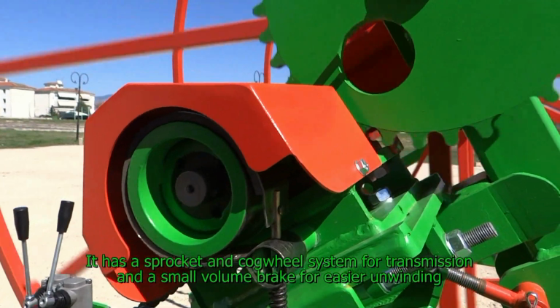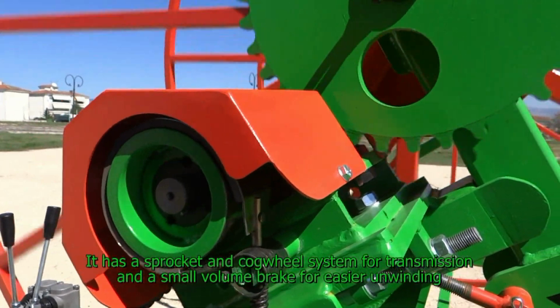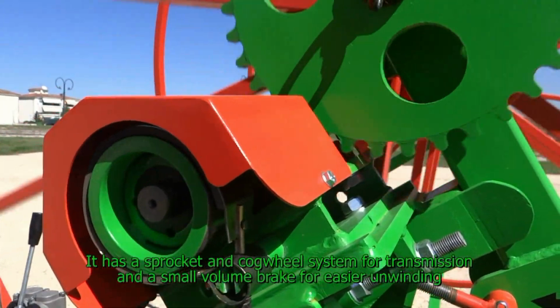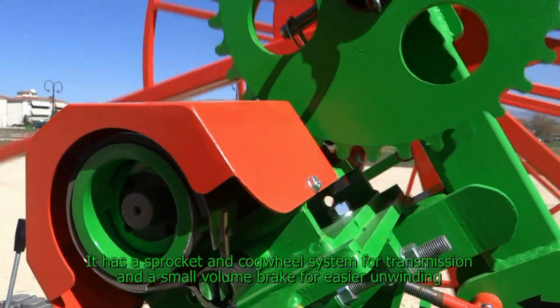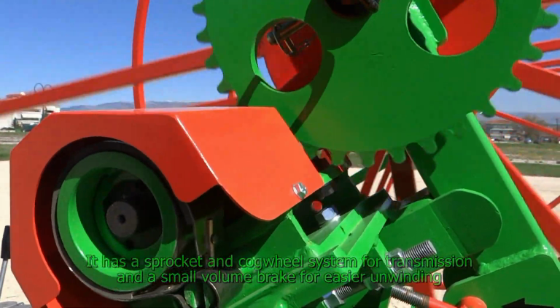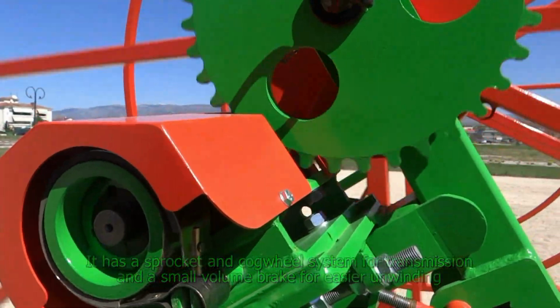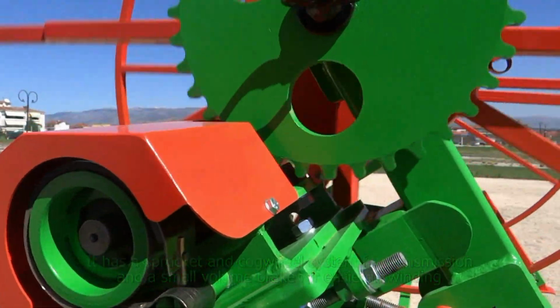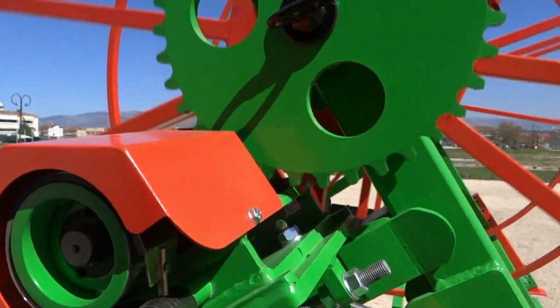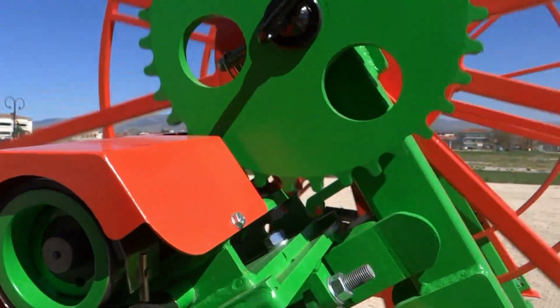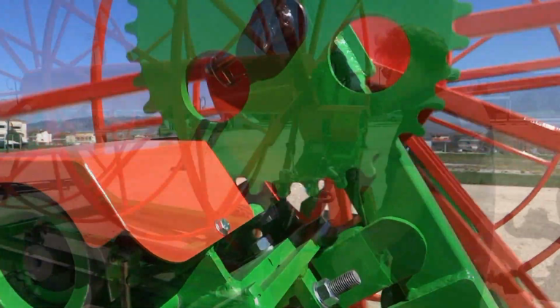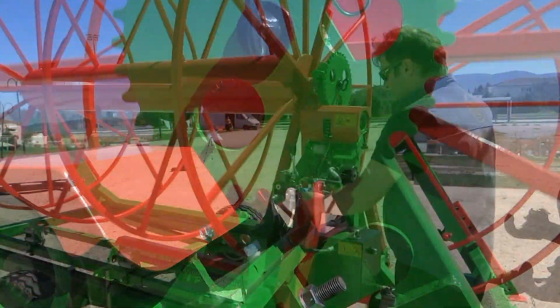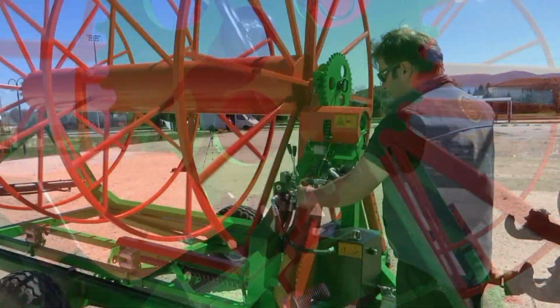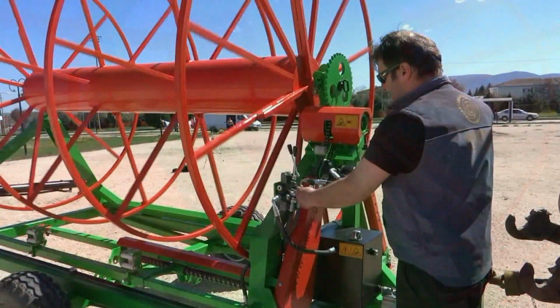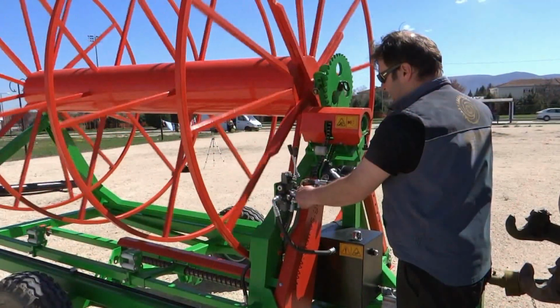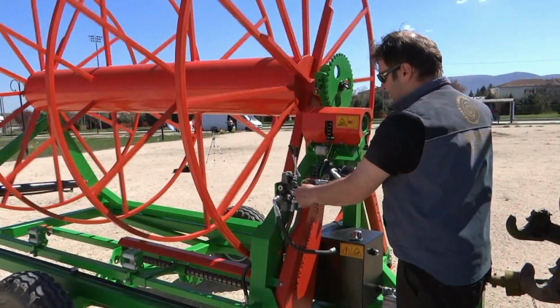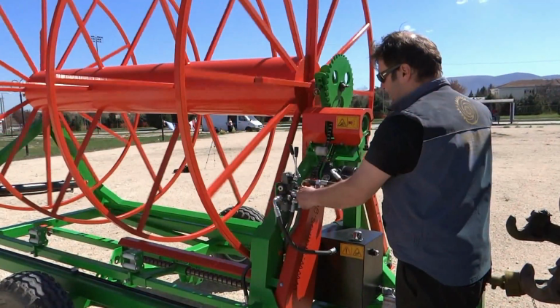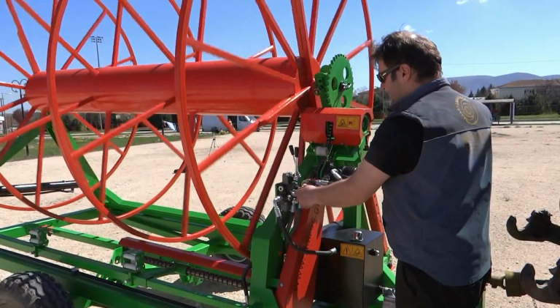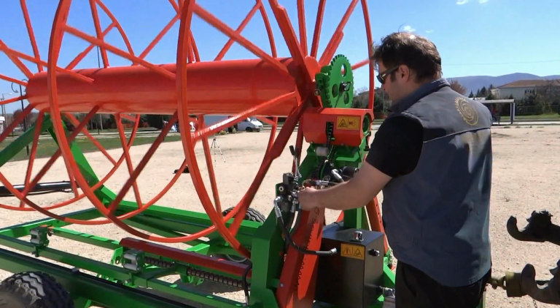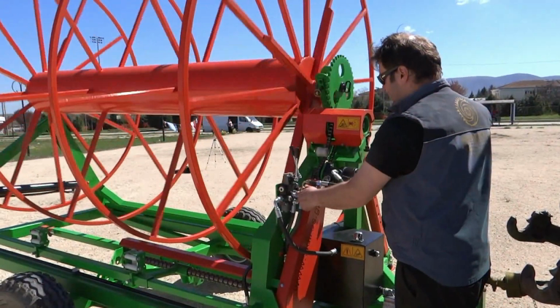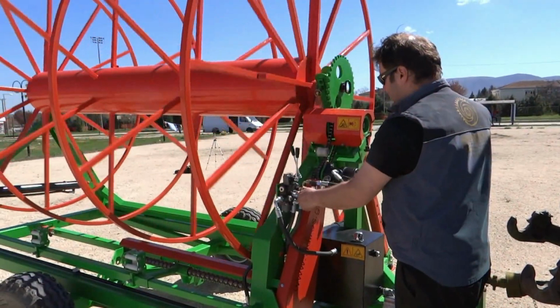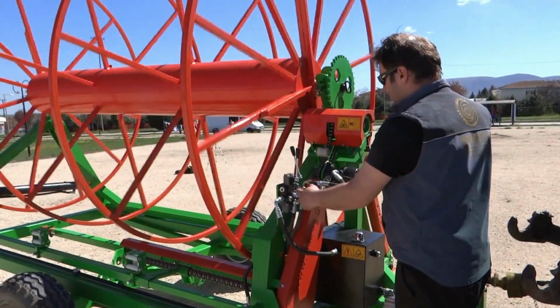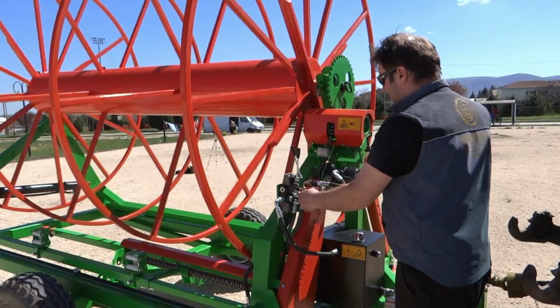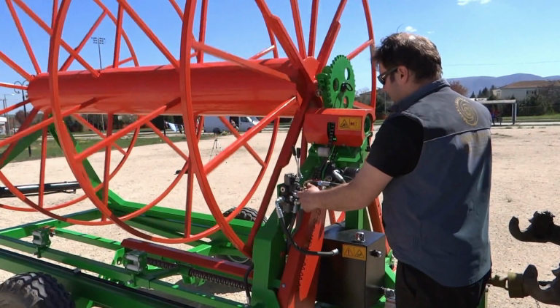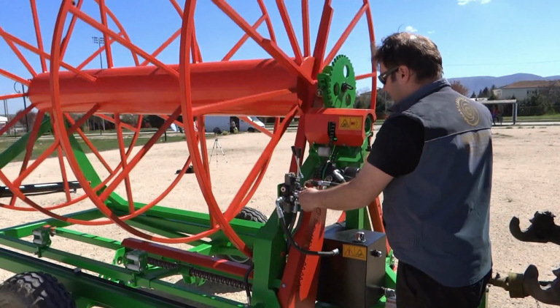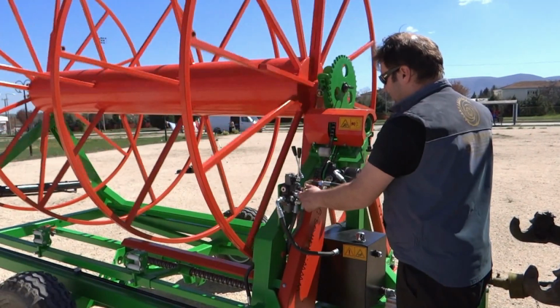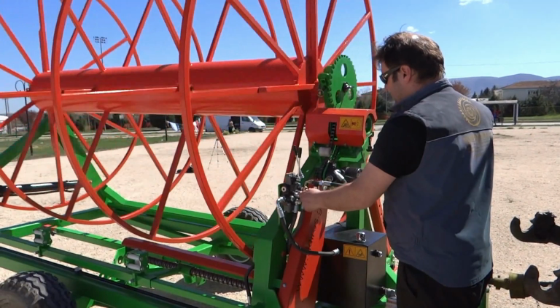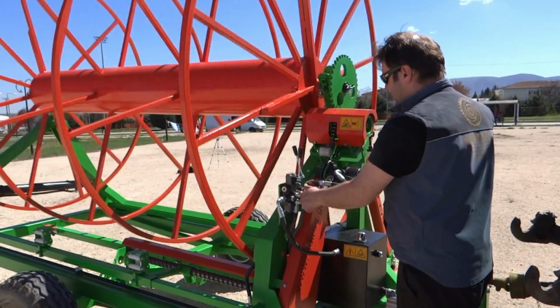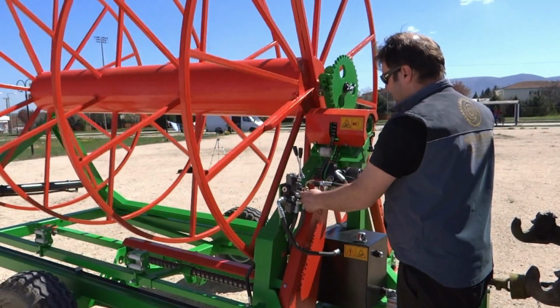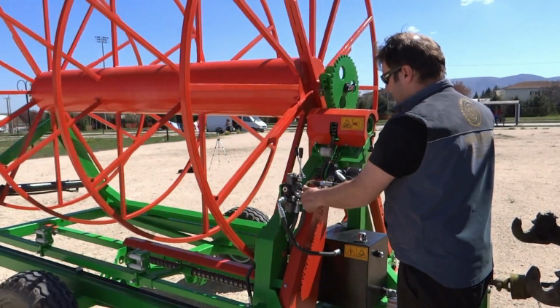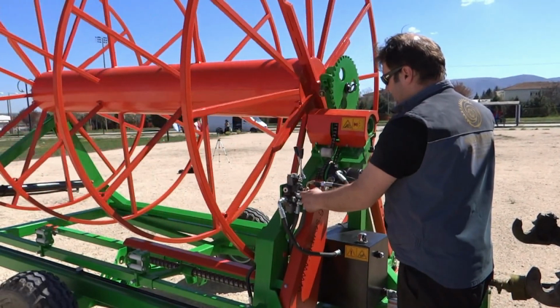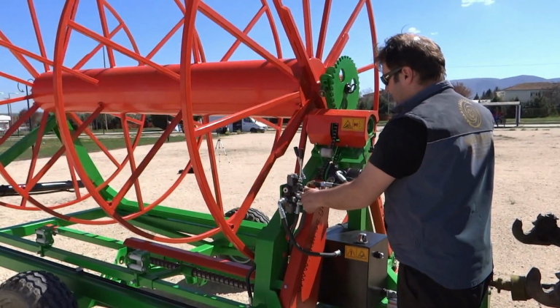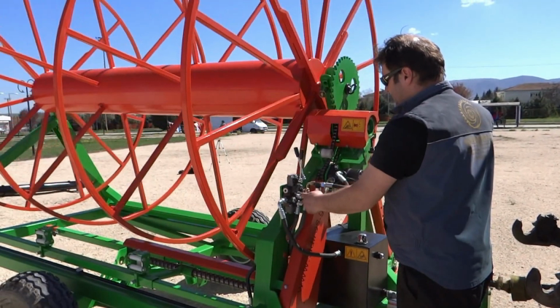The reel can operate counter-clockwise during the collection and clockwise as an auxiliary function during the laying of driplines.